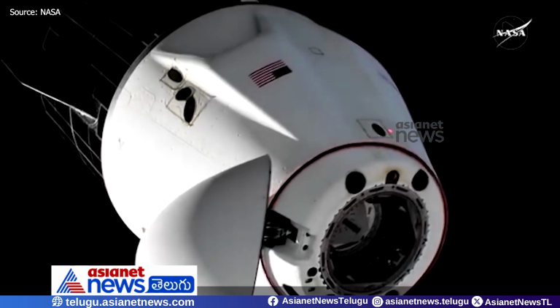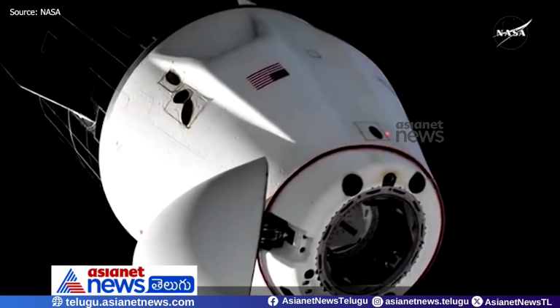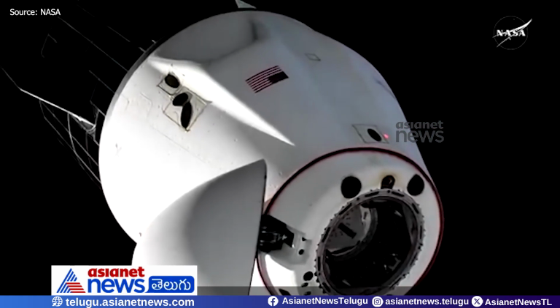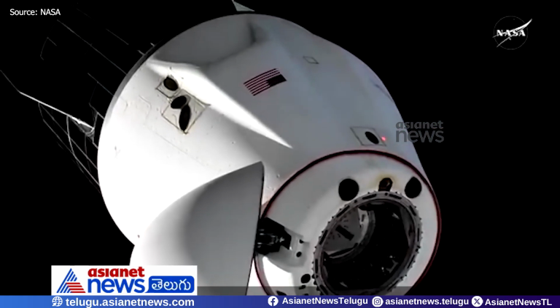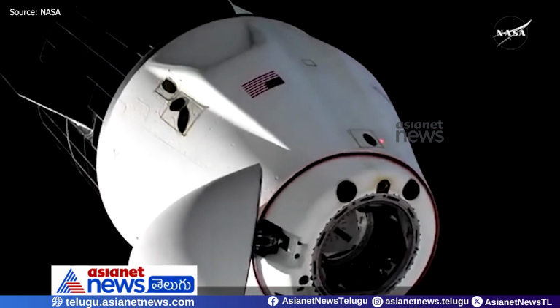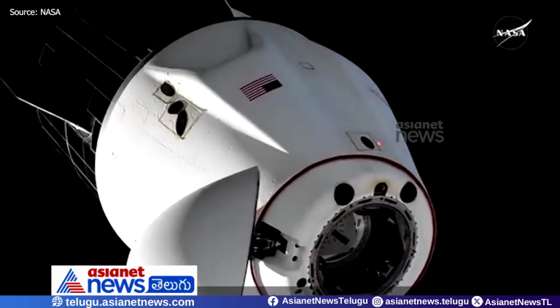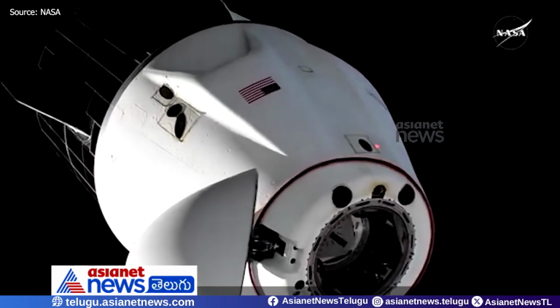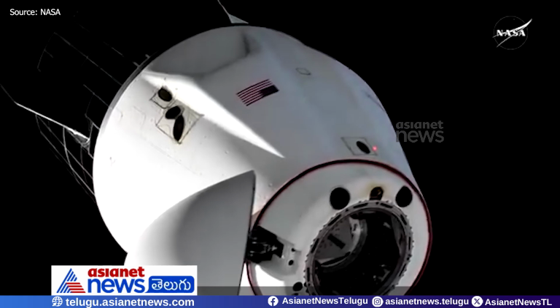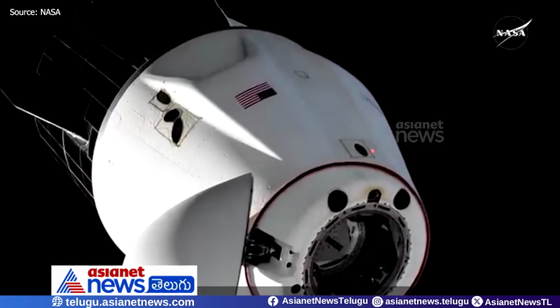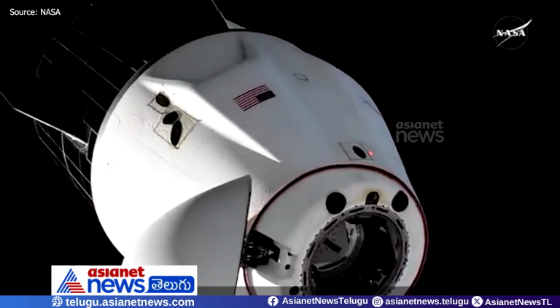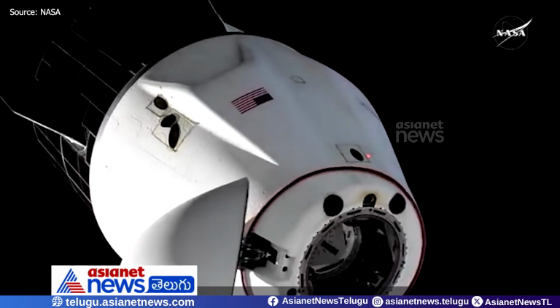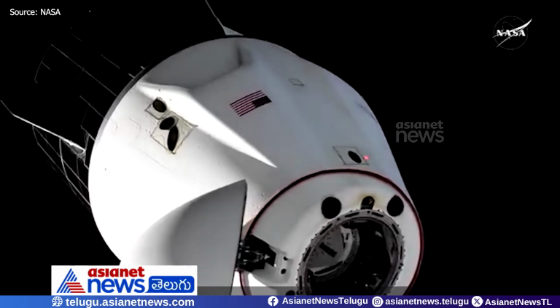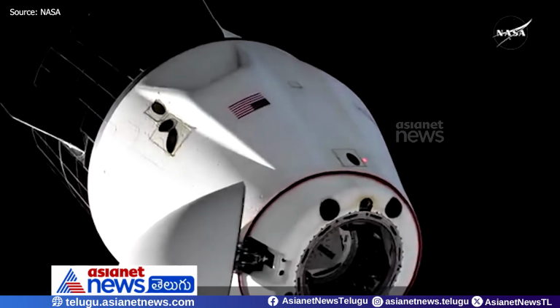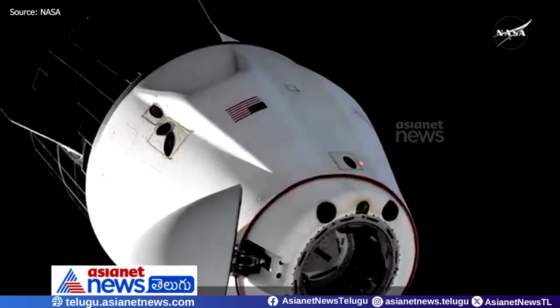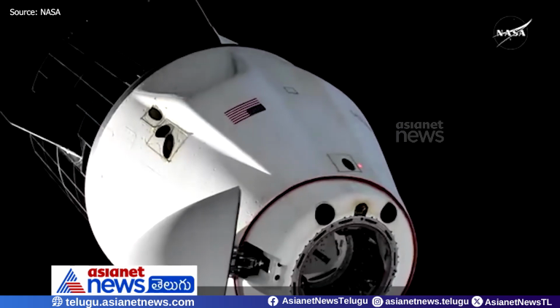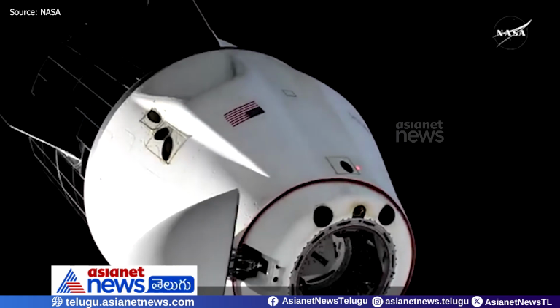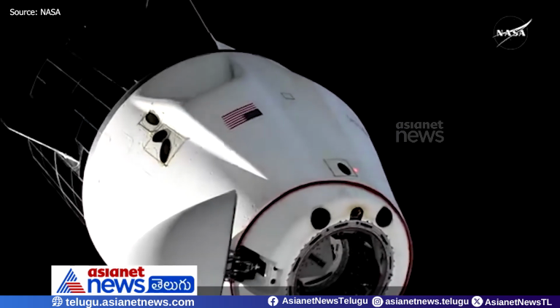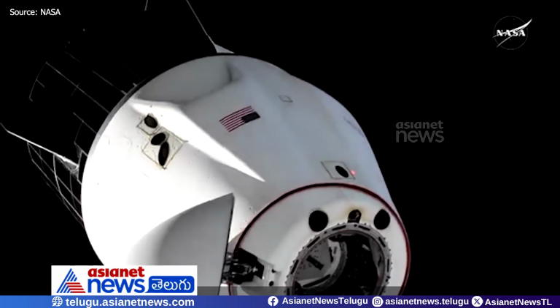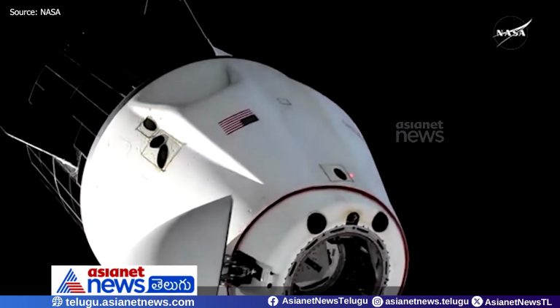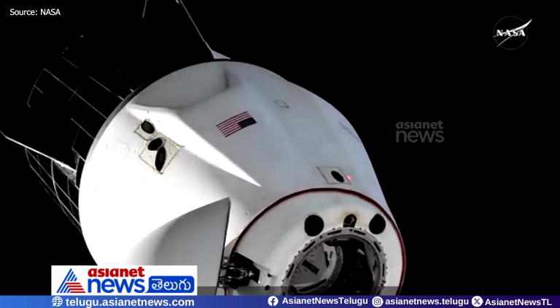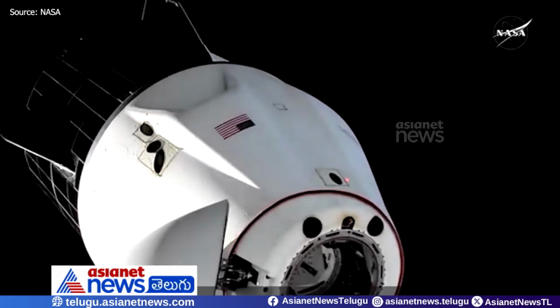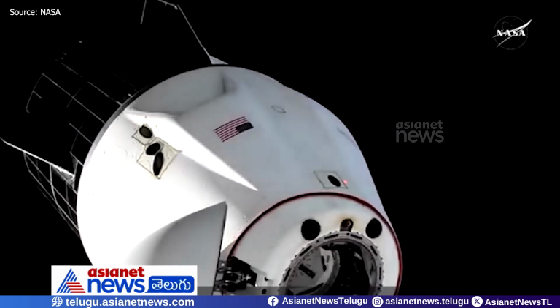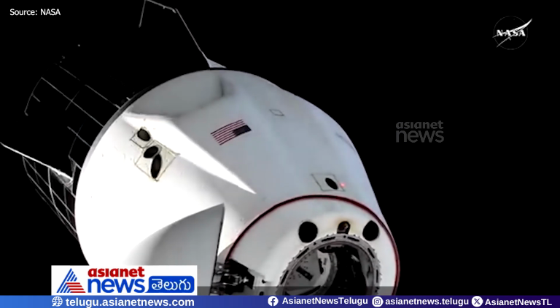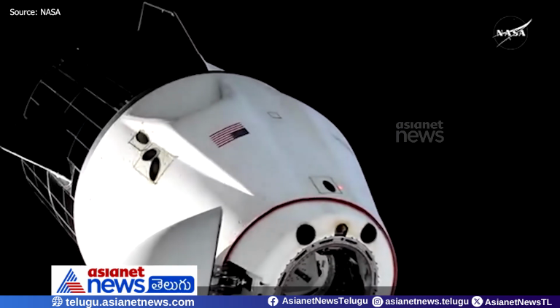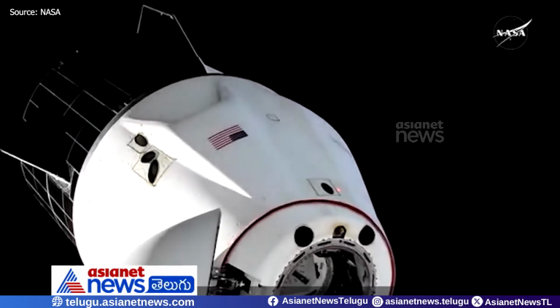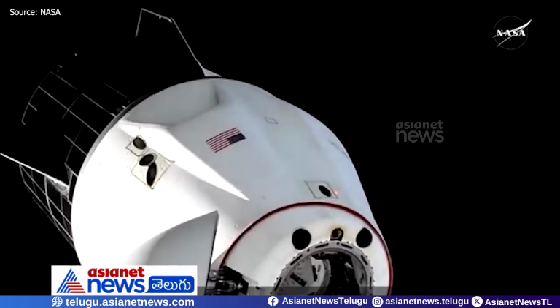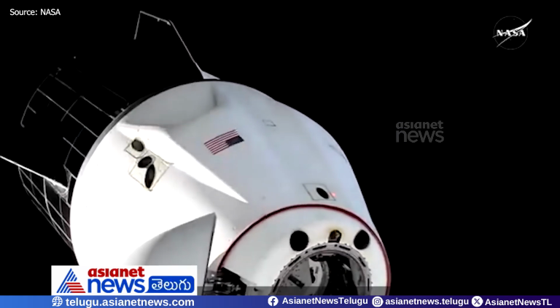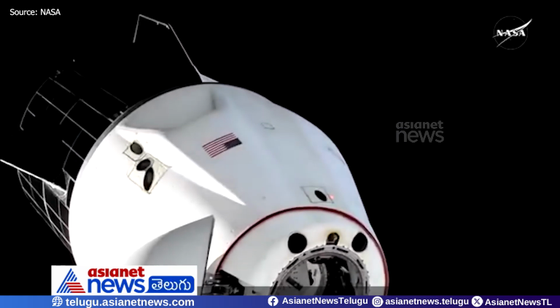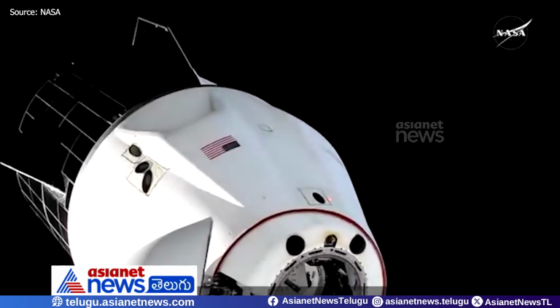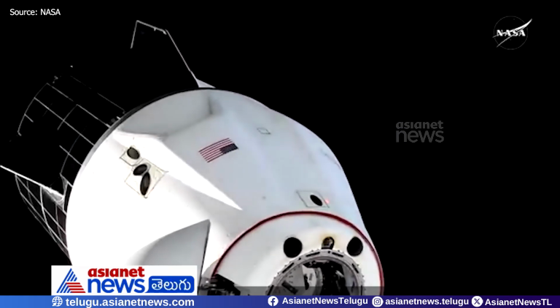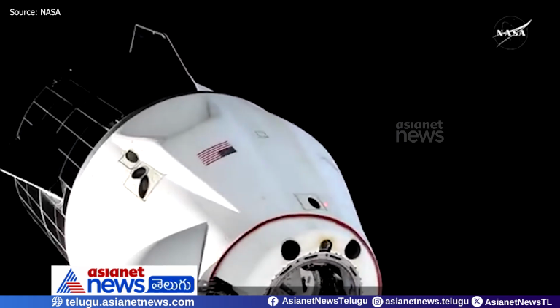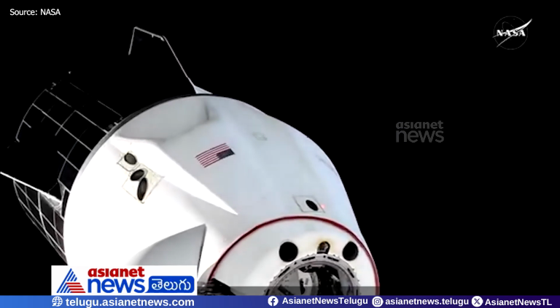Undocking occurring right on time at 12:05 a.m. Central Time, 1:05 a.m. Eastern Time.